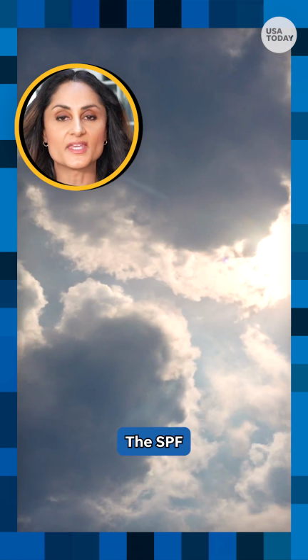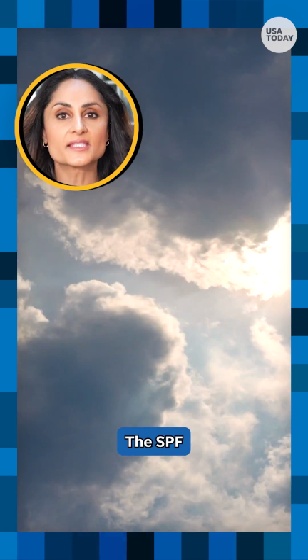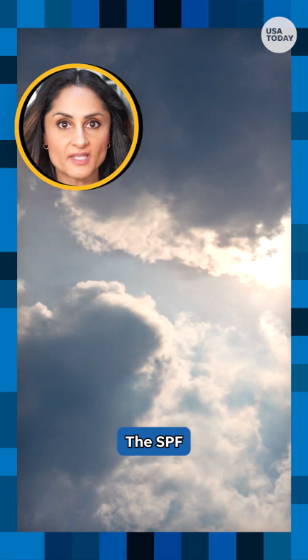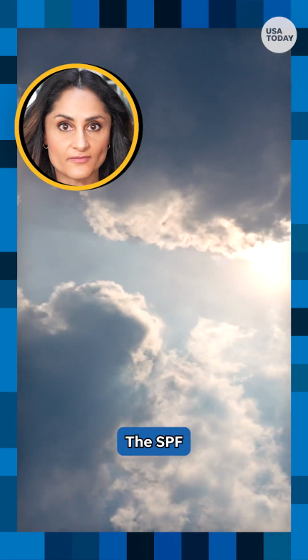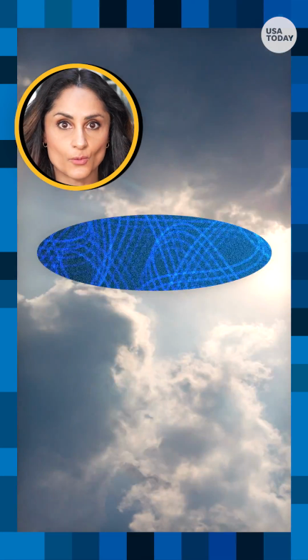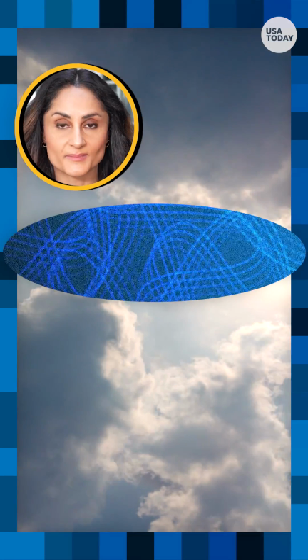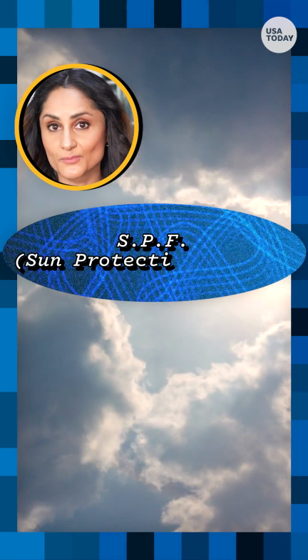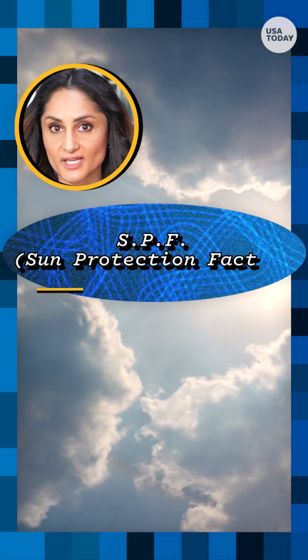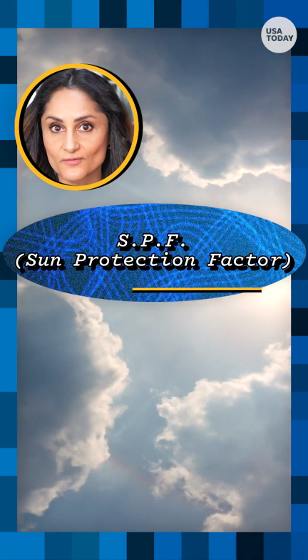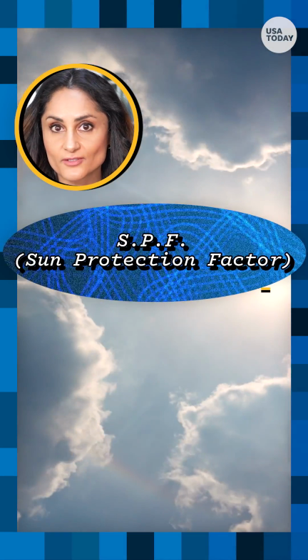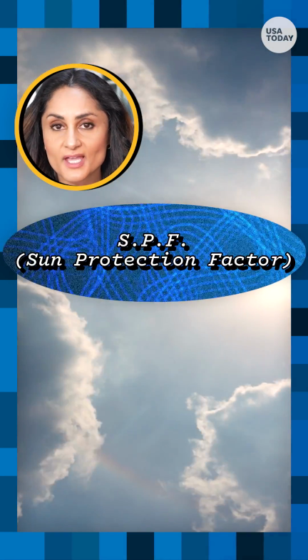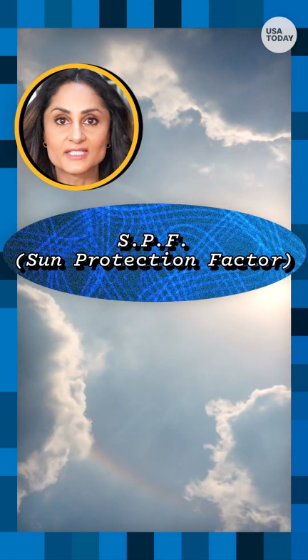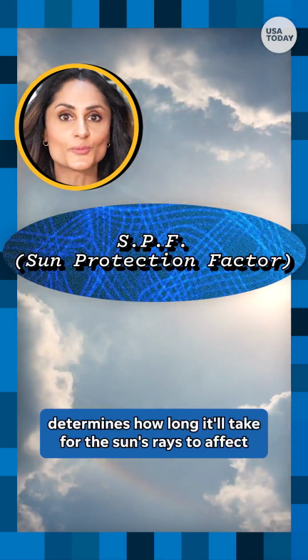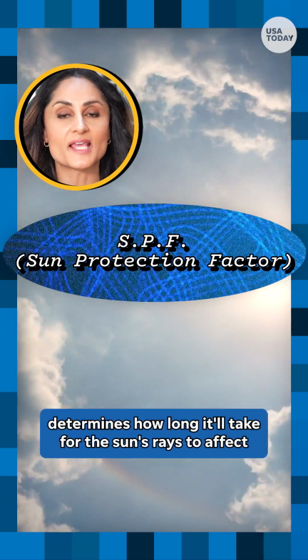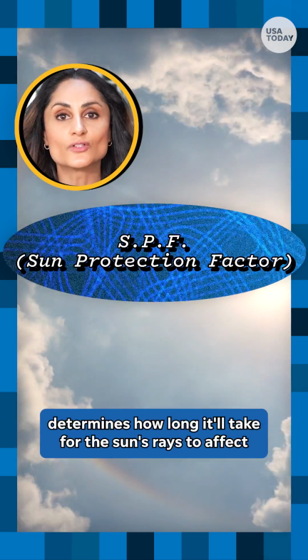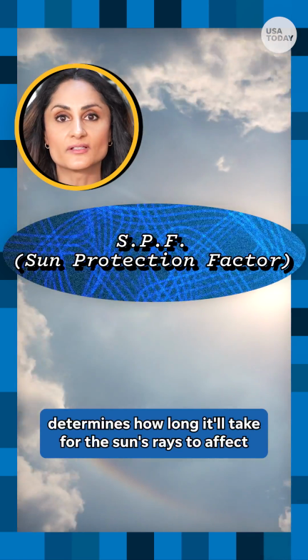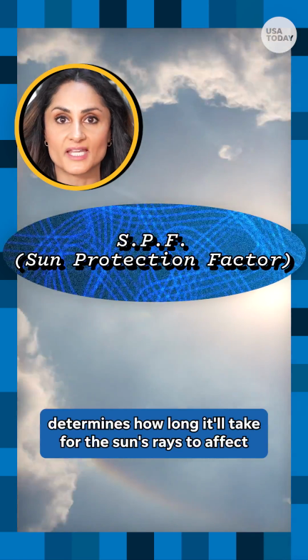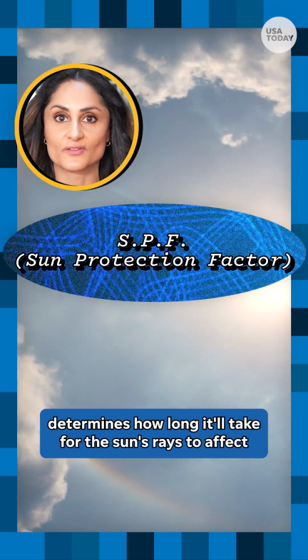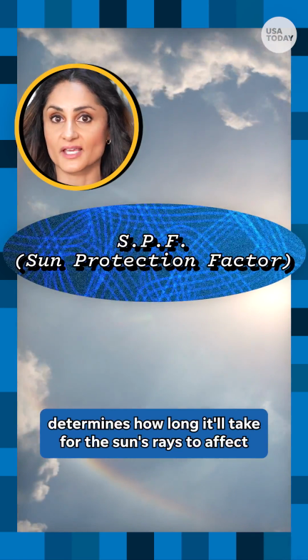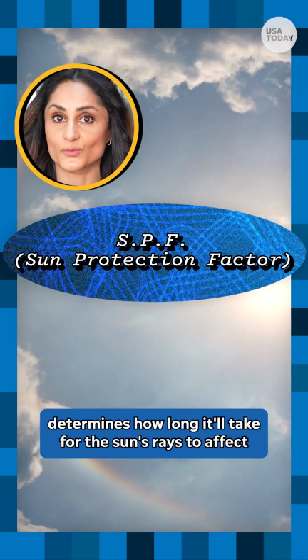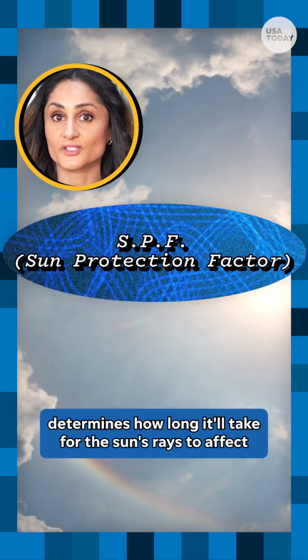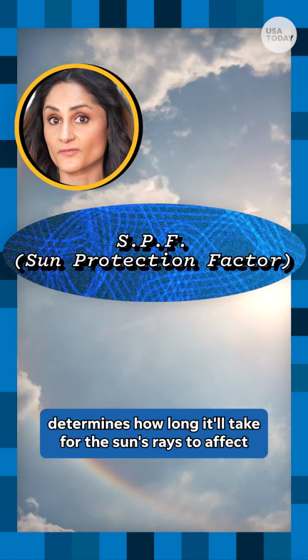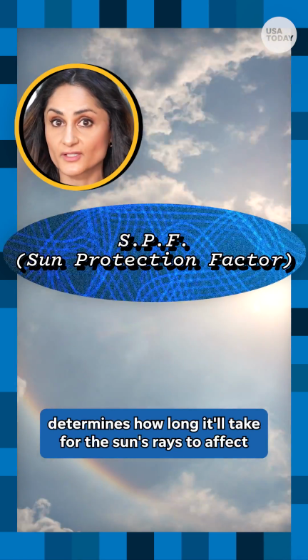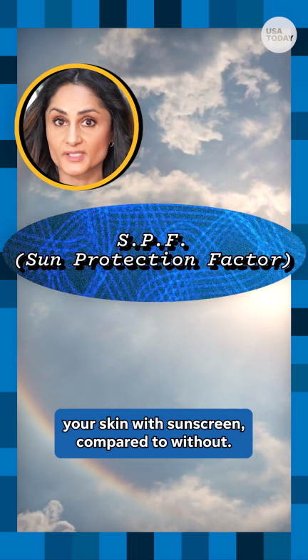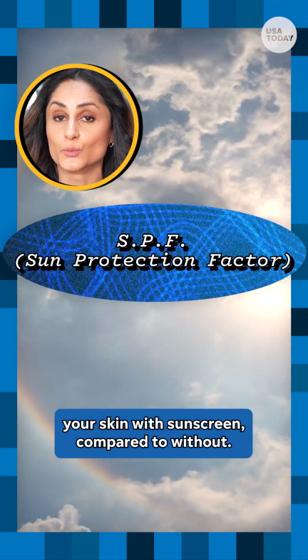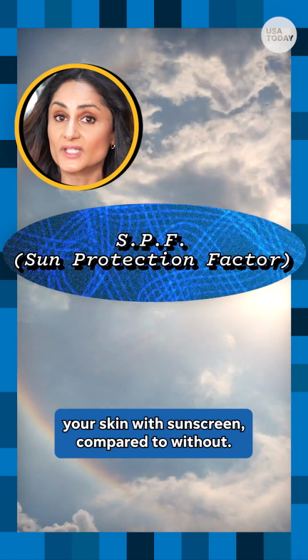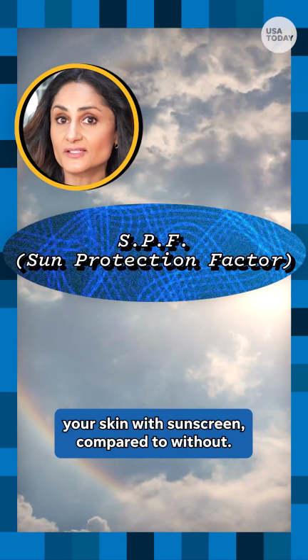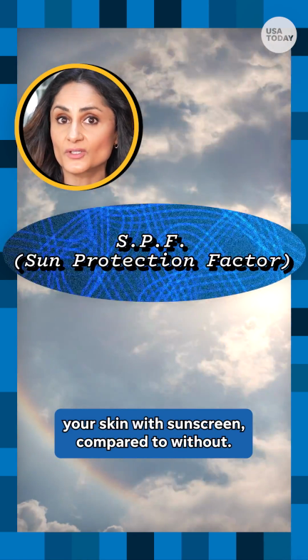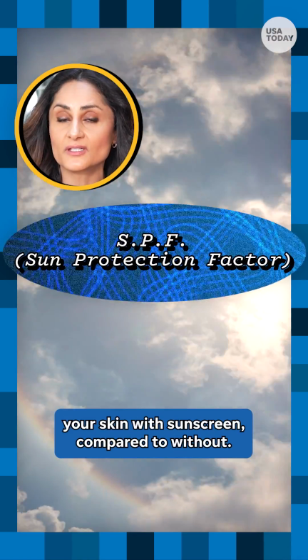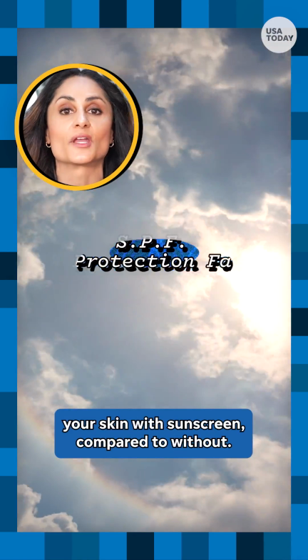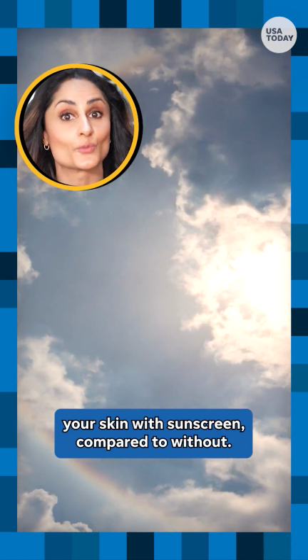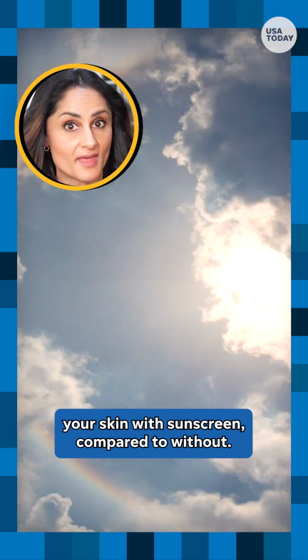The SPF, or sun protection factor, determines how long it'll take for the sun's rays to affect your skin with sunscreen compared to without.